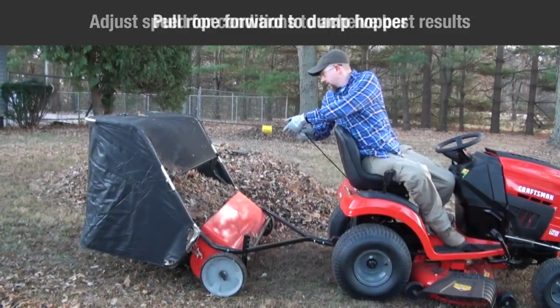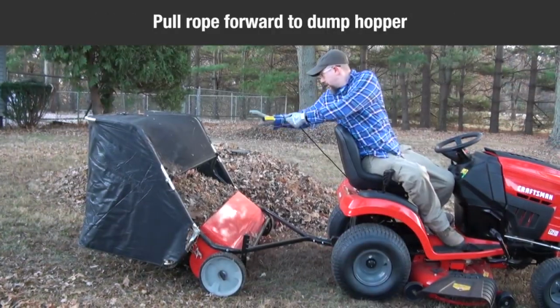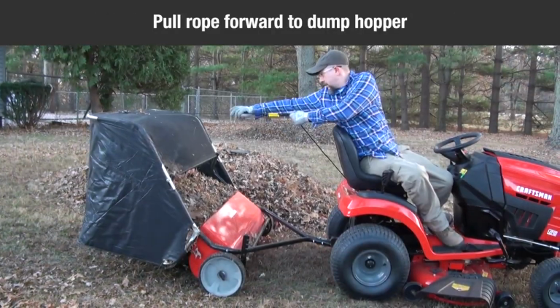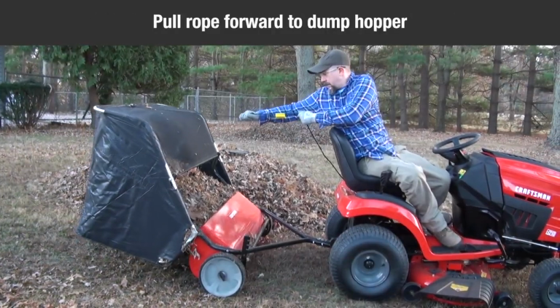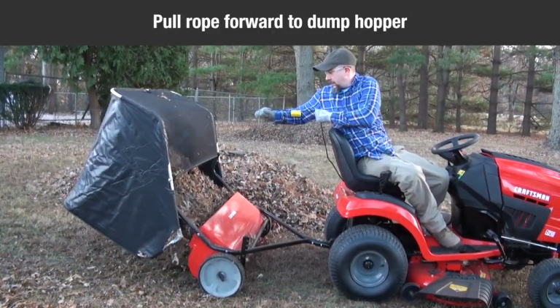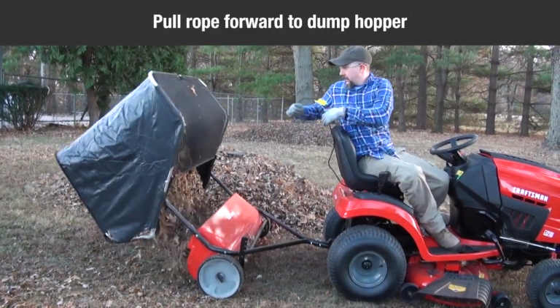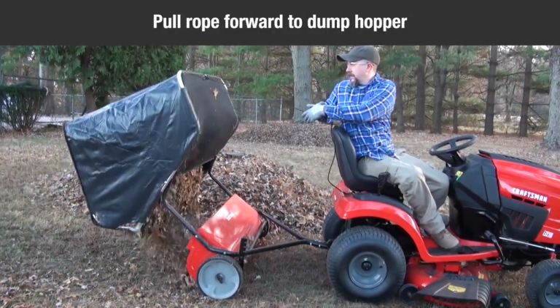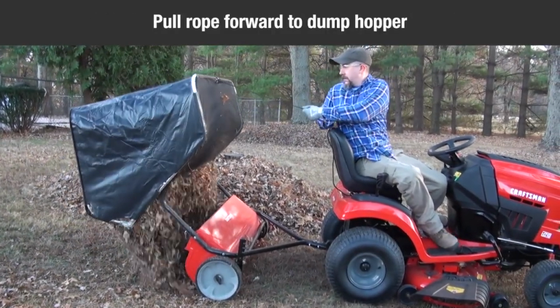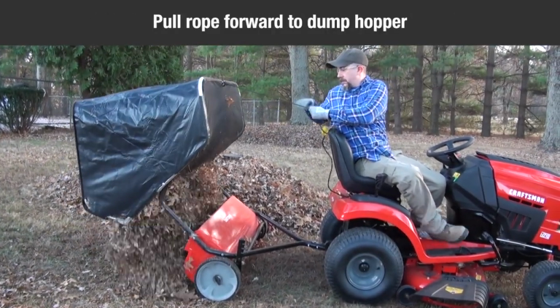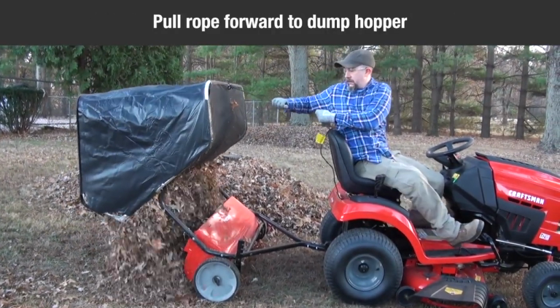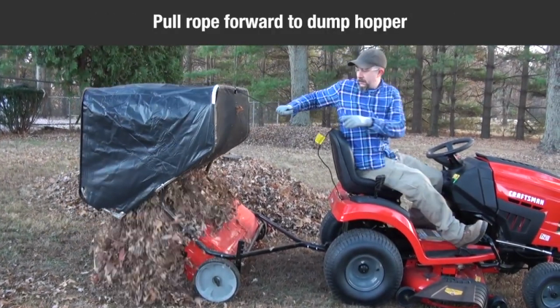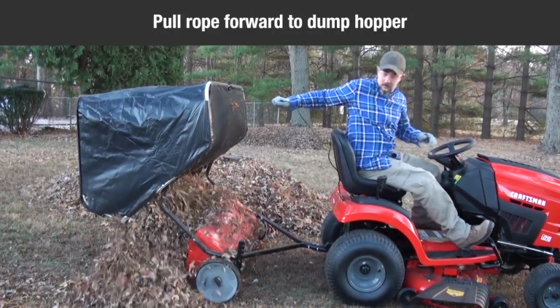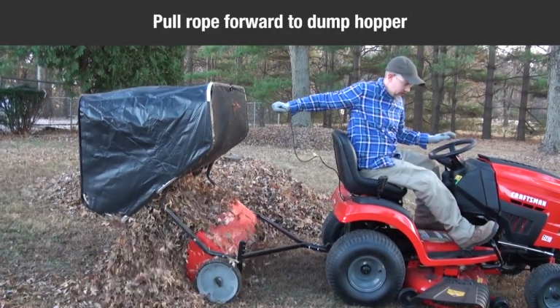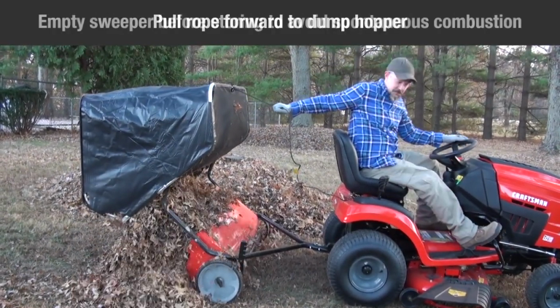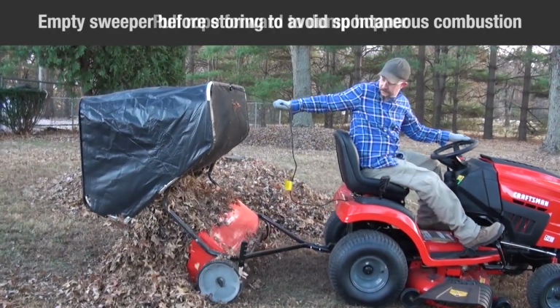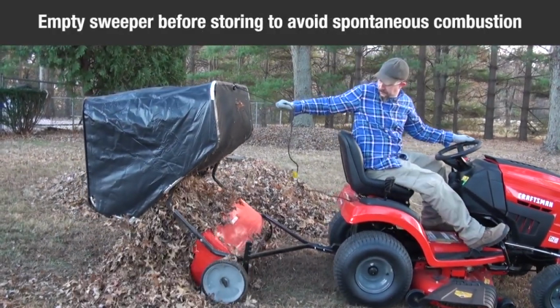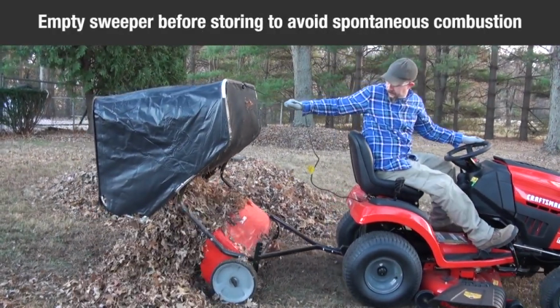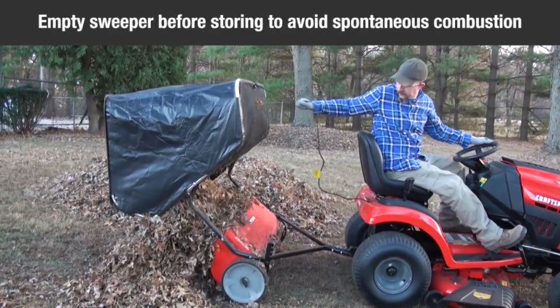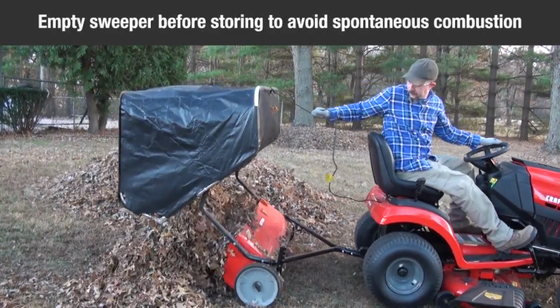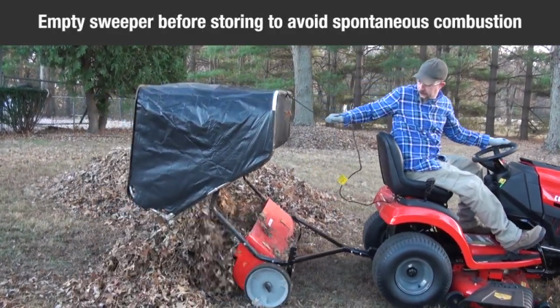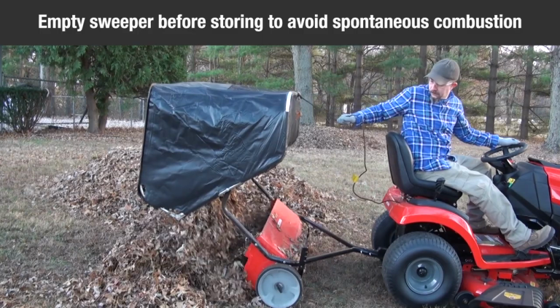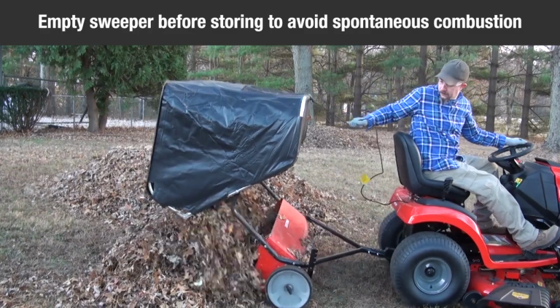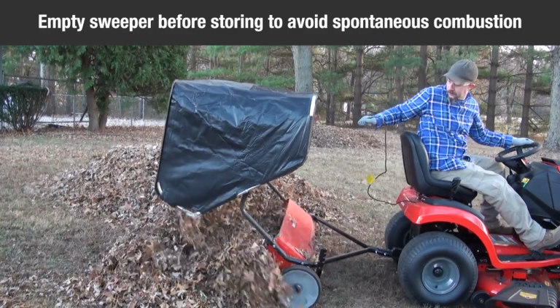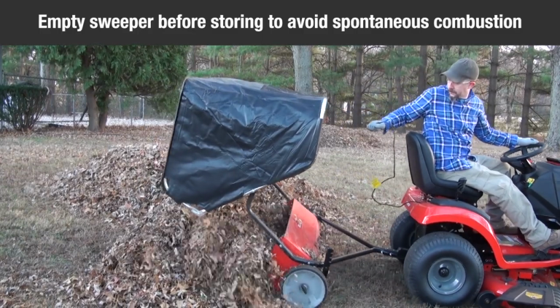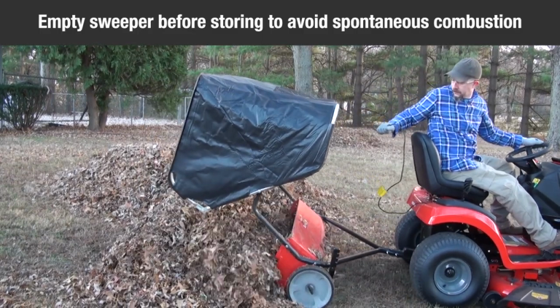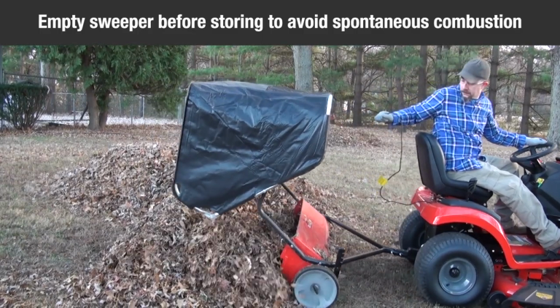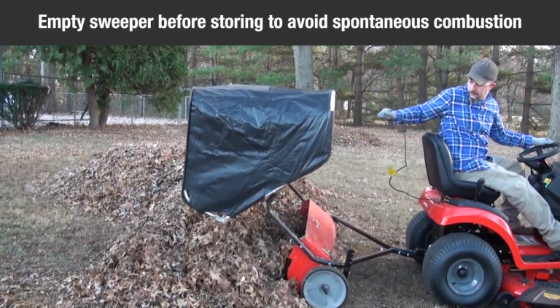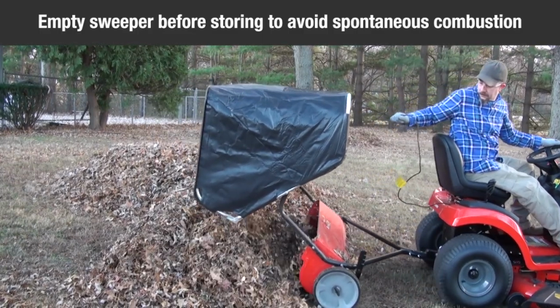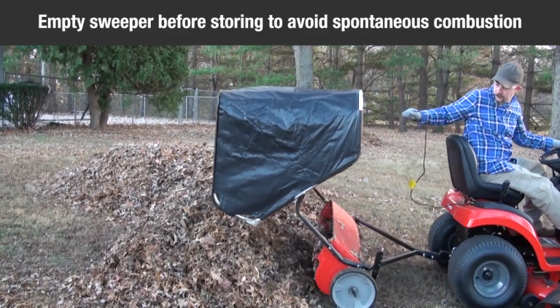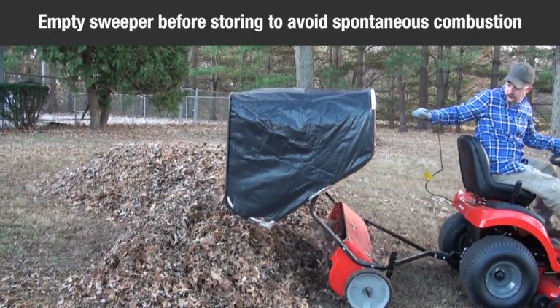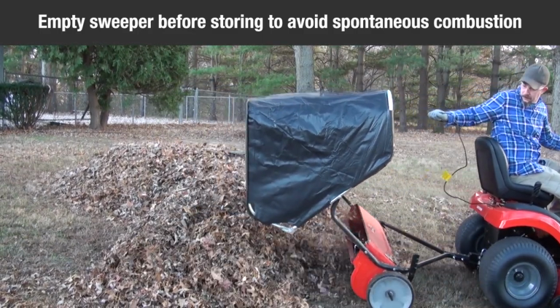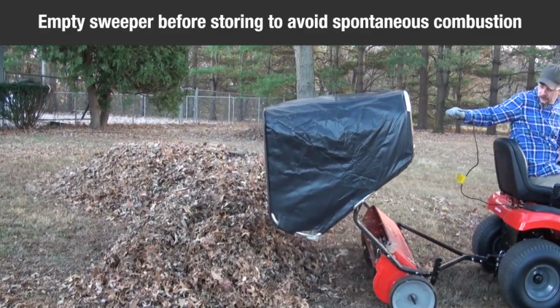To empty the sweeper, pull the rope forward to dump the hopper. Before storing the sweeper, always empty the hopper bag to avoid spontaneous combustion.